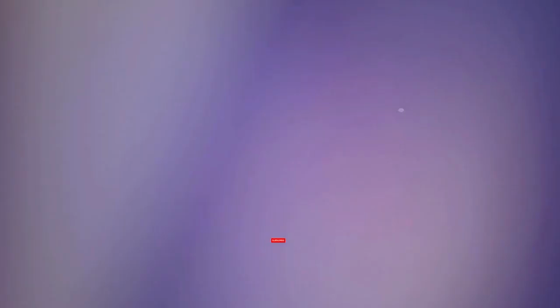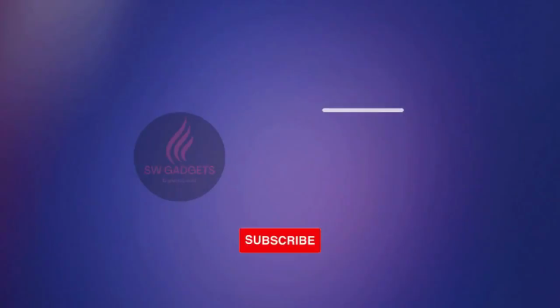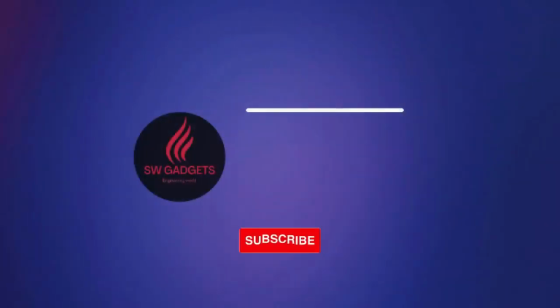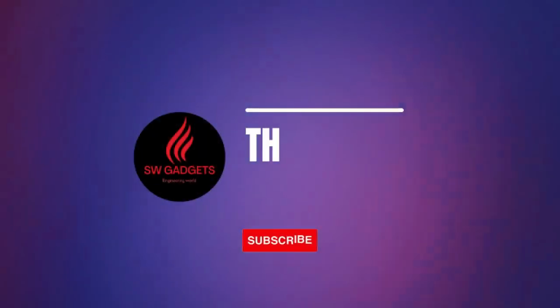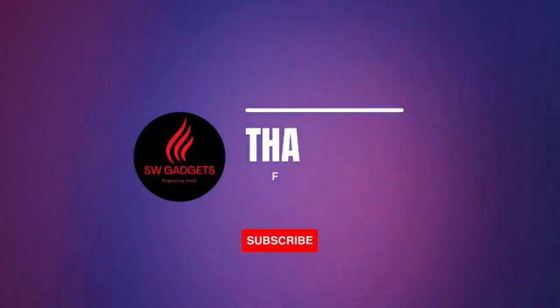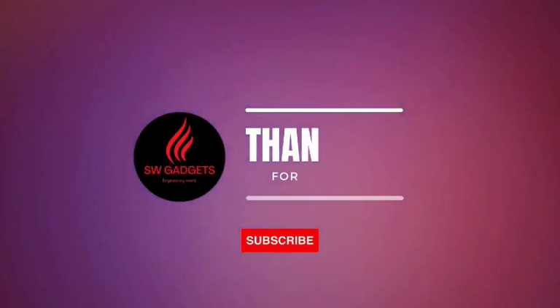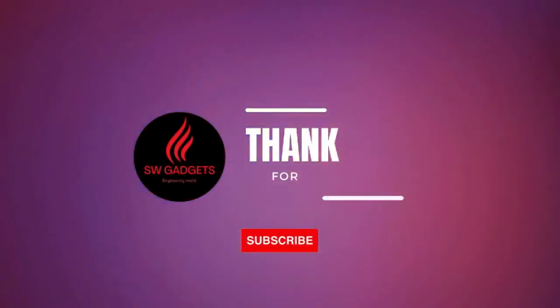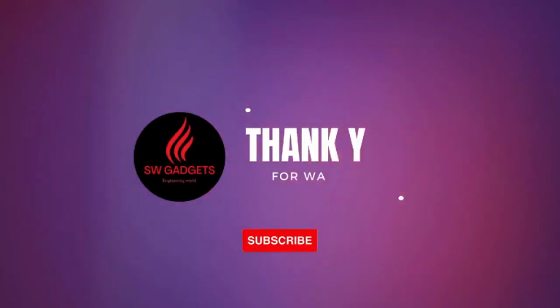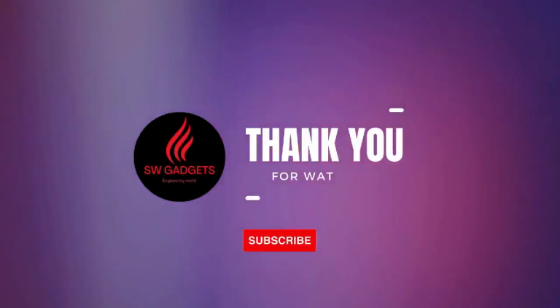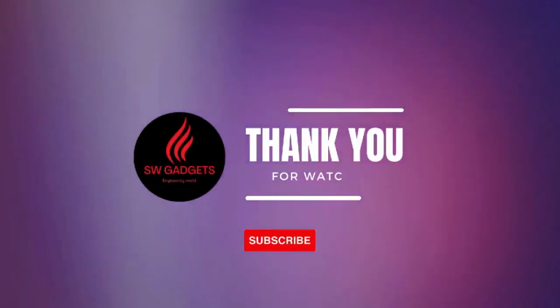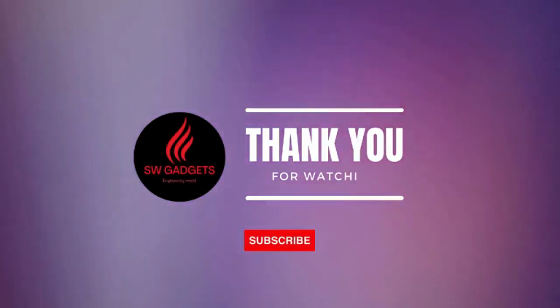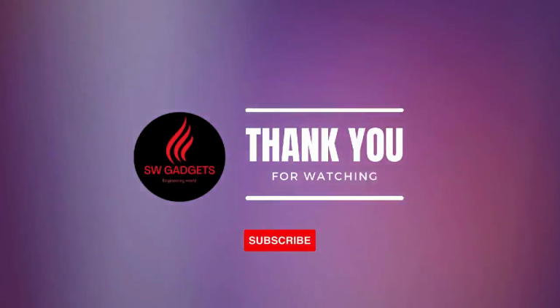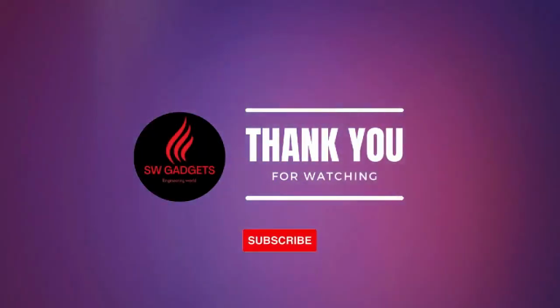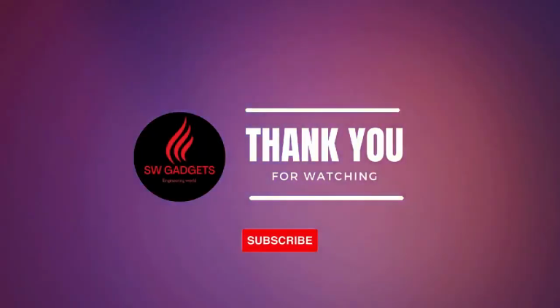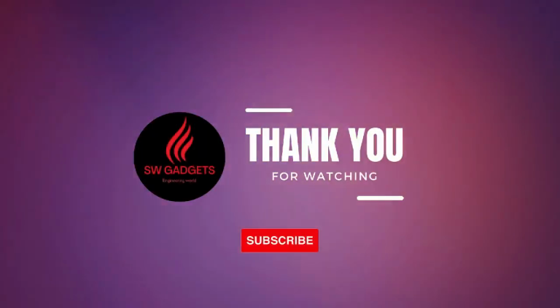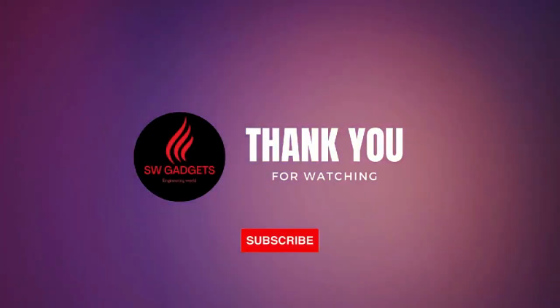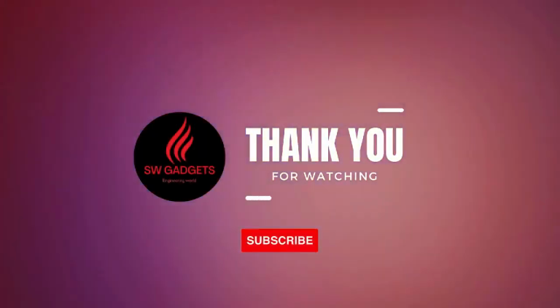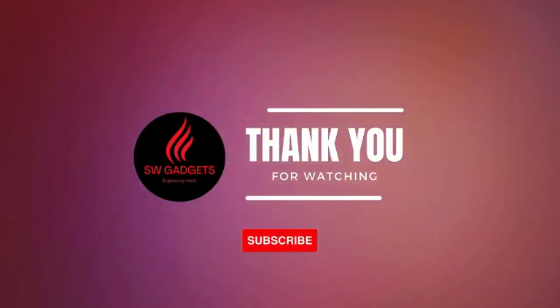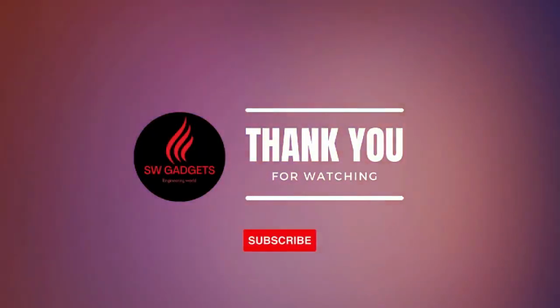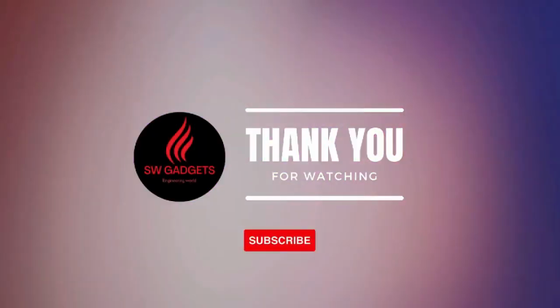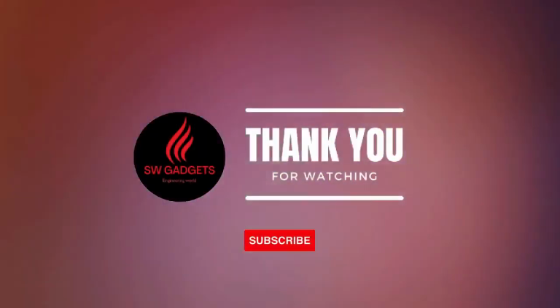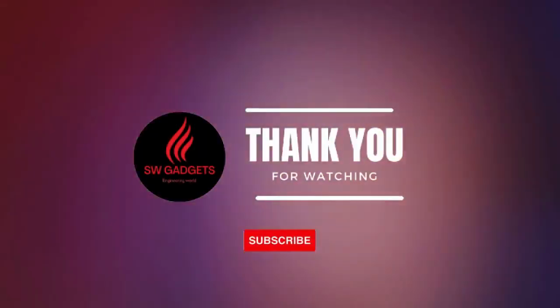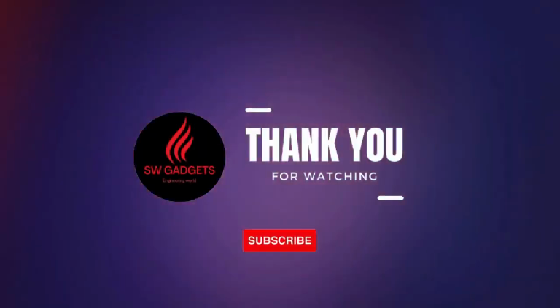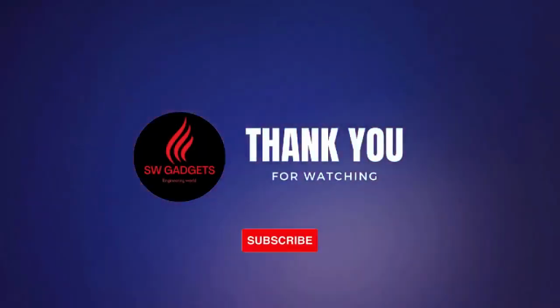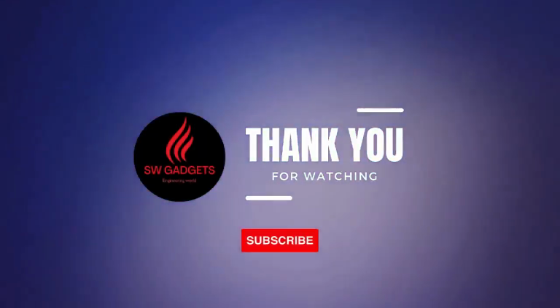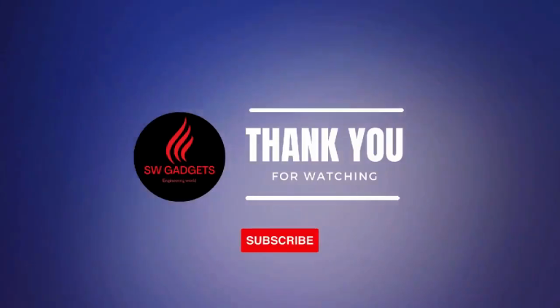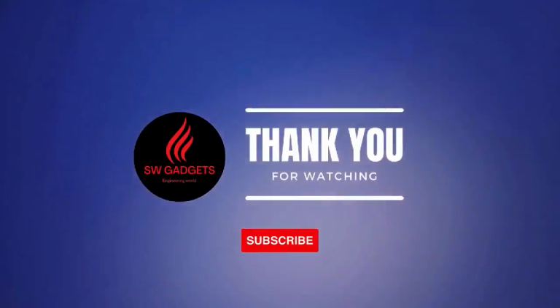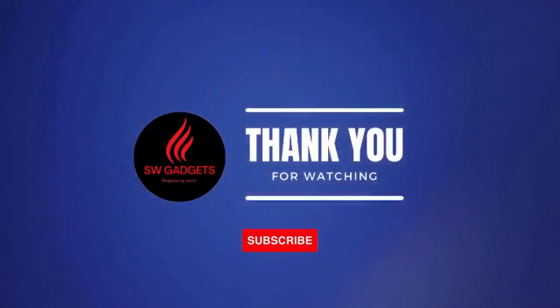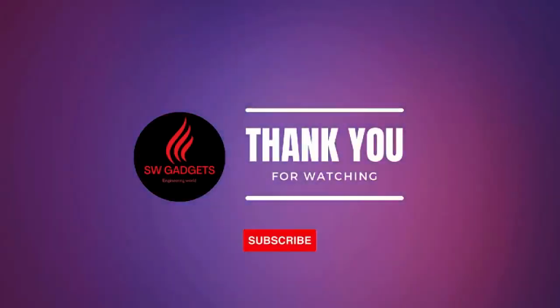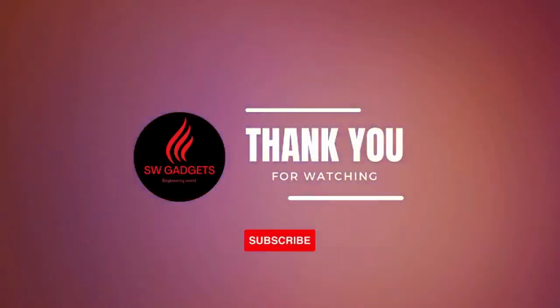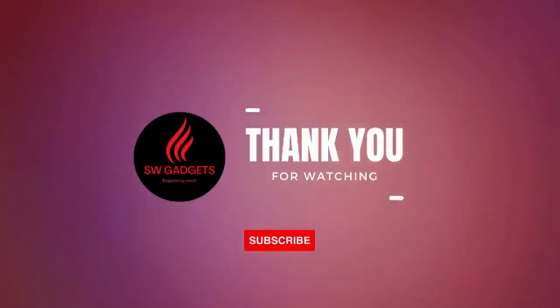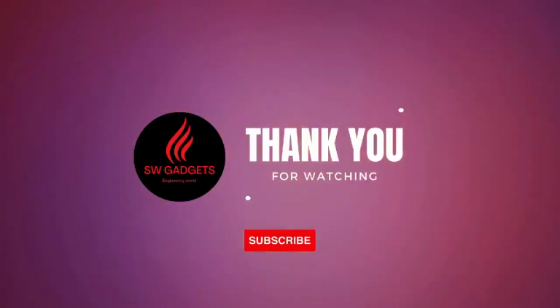Thank you very much for watching my YouTube channel. See you again in this video — subscribe, like, share, and have a nice day.